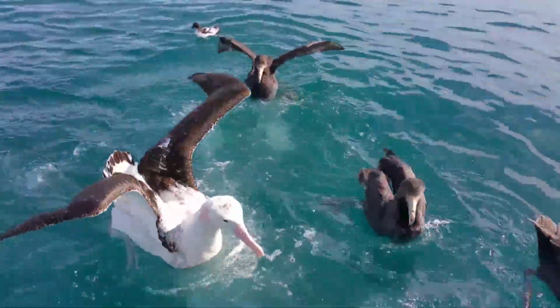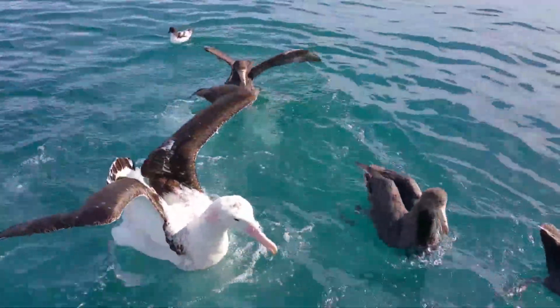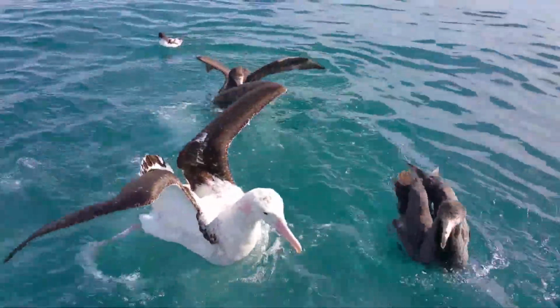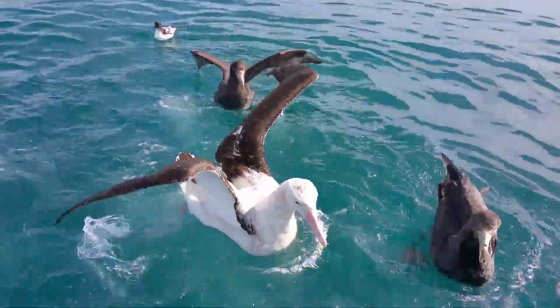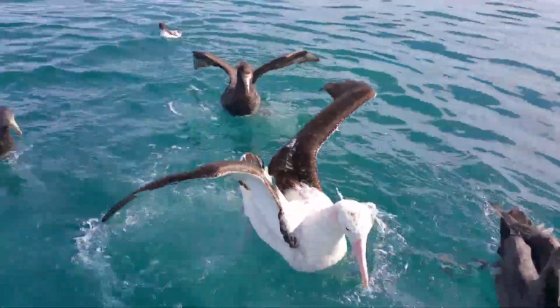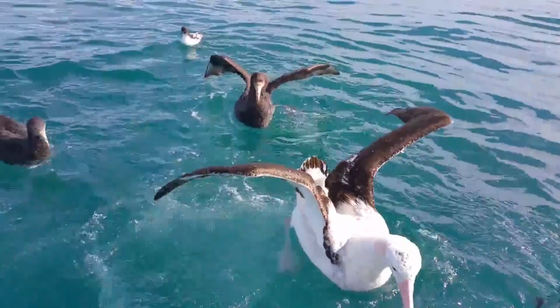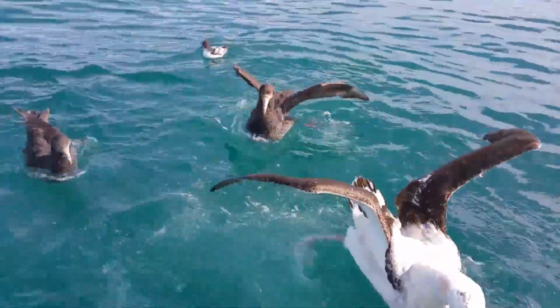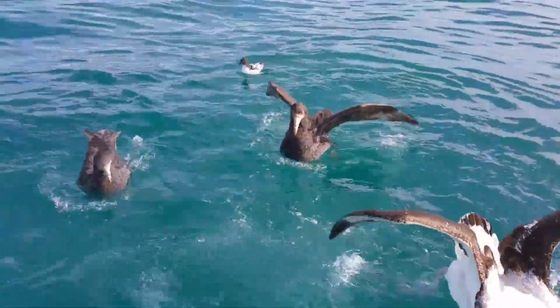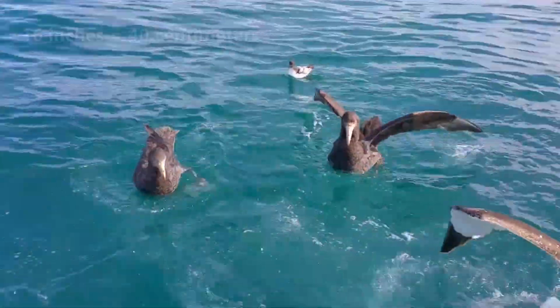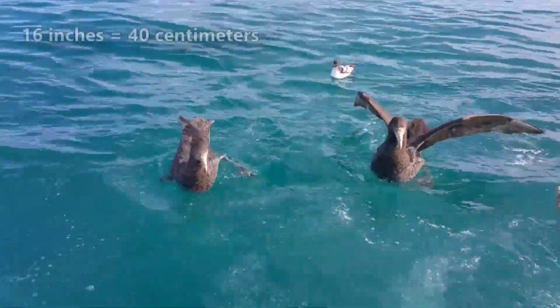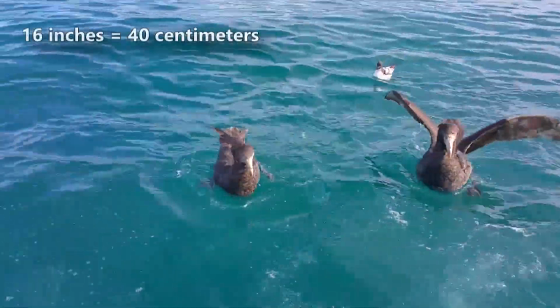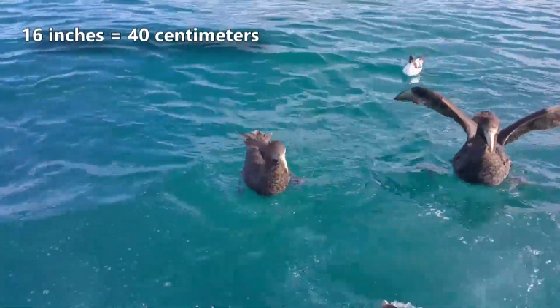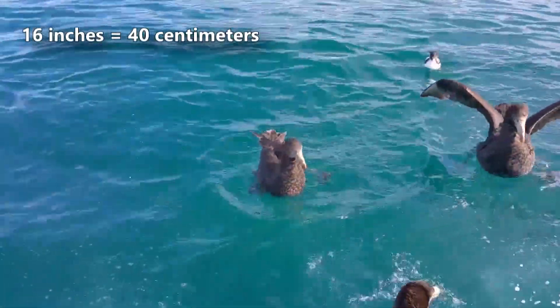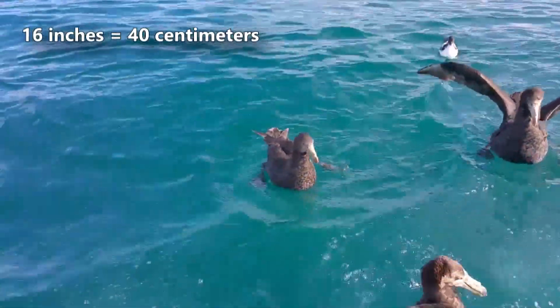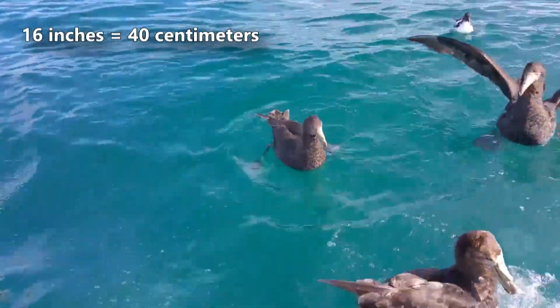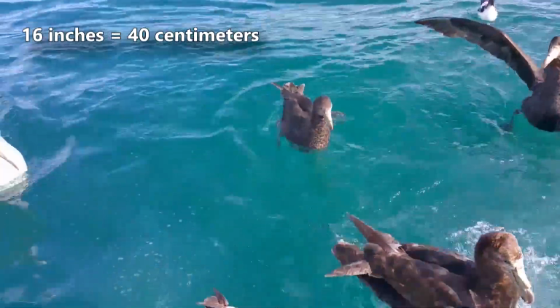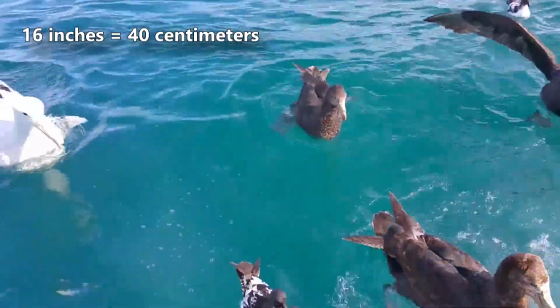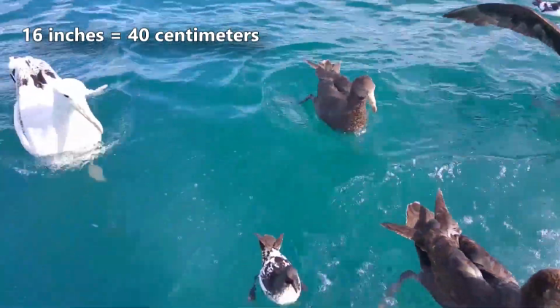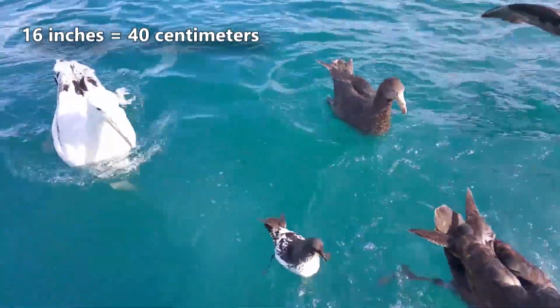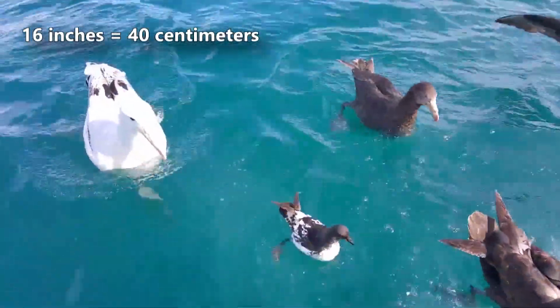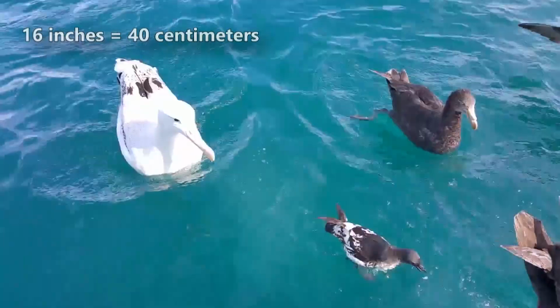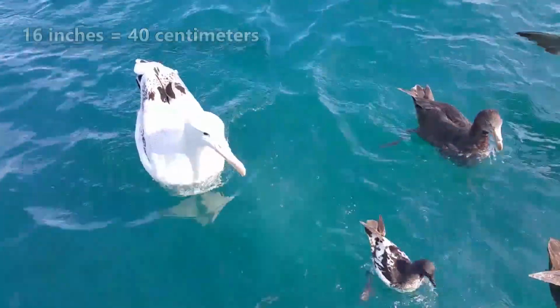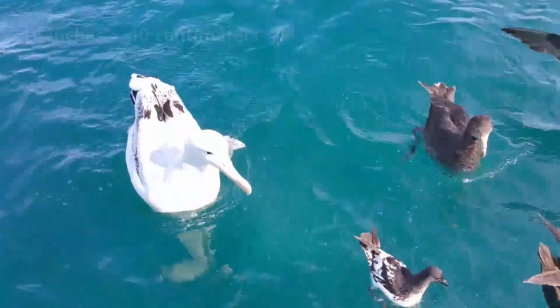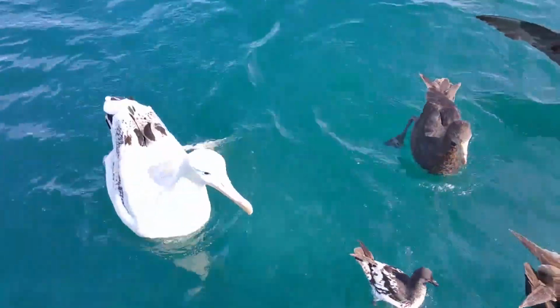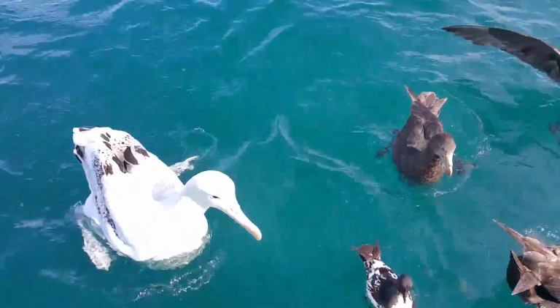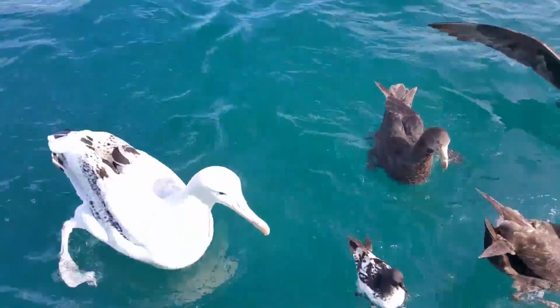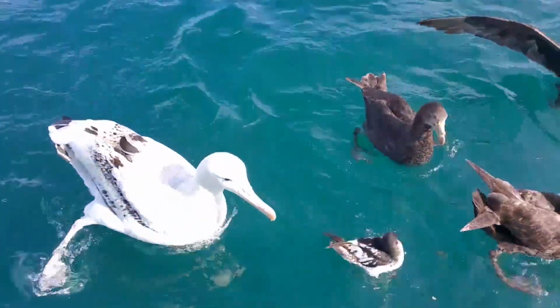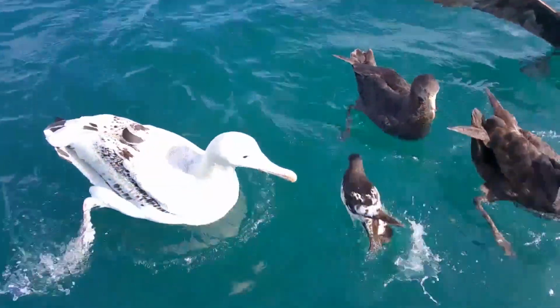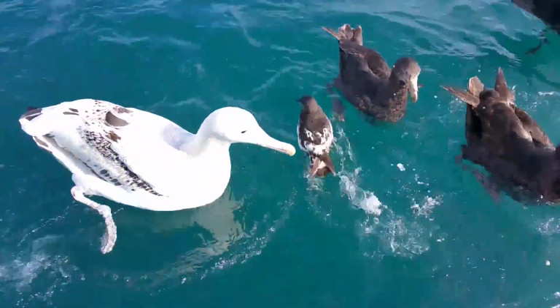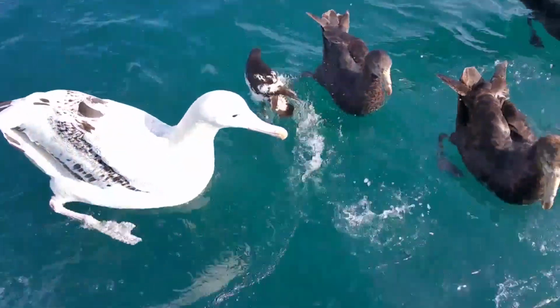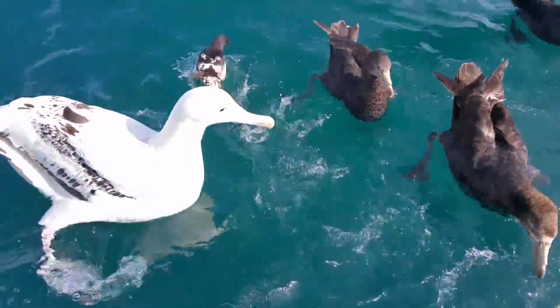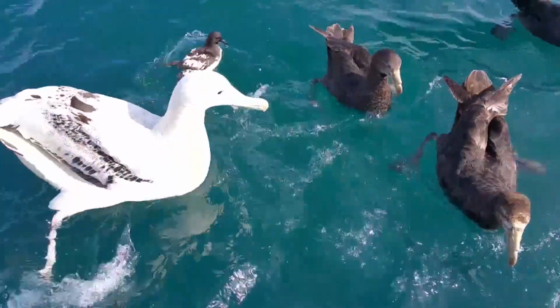As adults, these seabirds reach 16 inches in body length, and more than double that in wingspan.